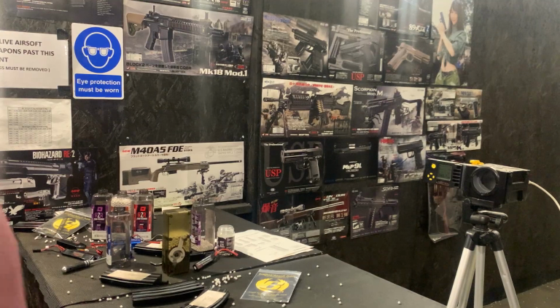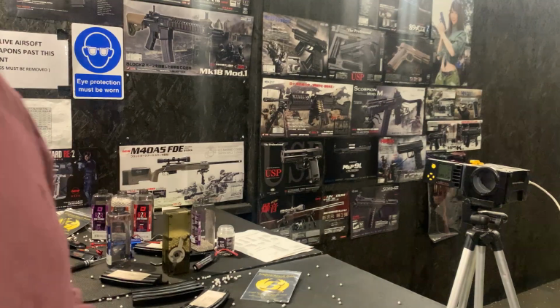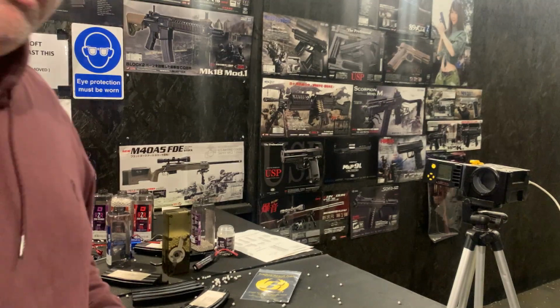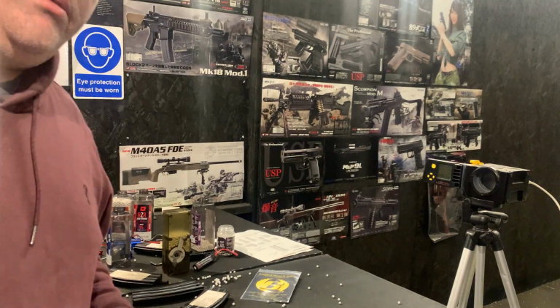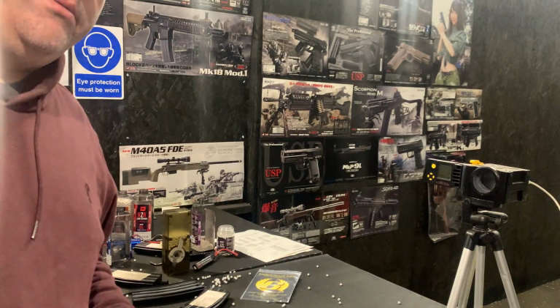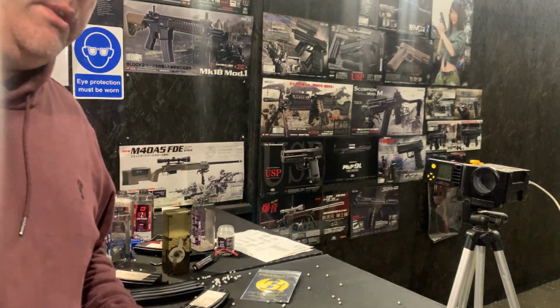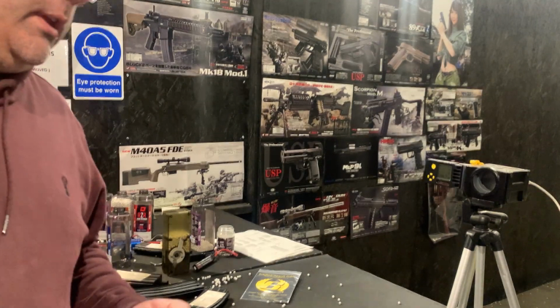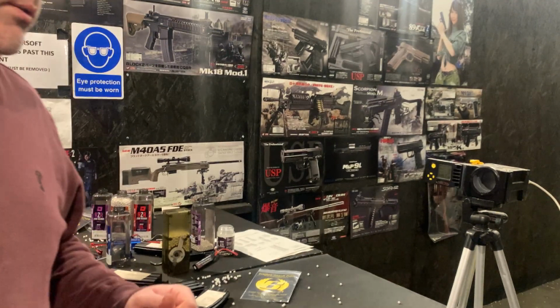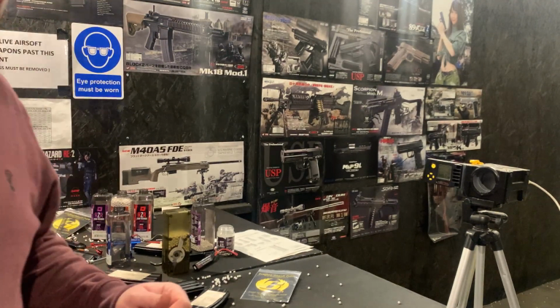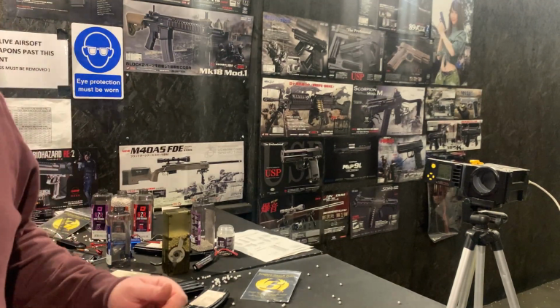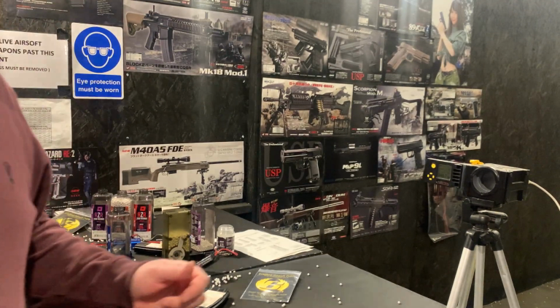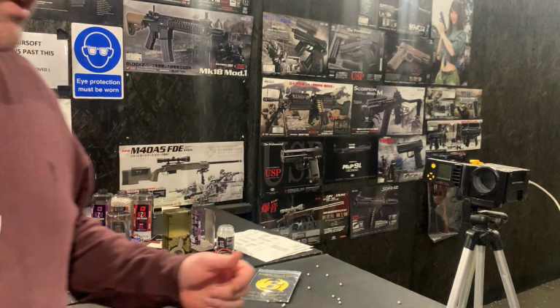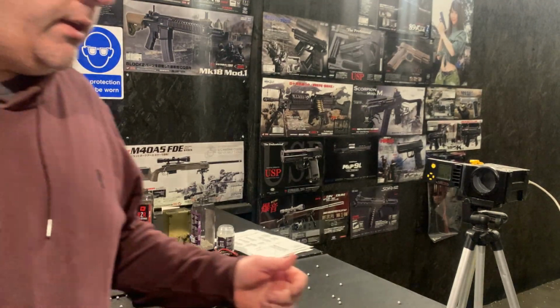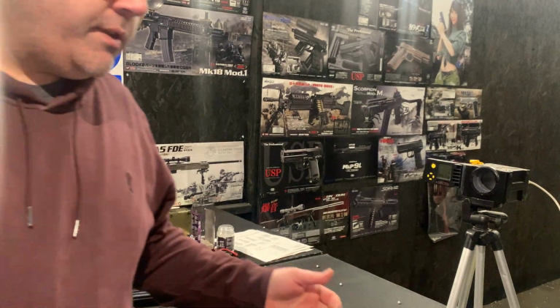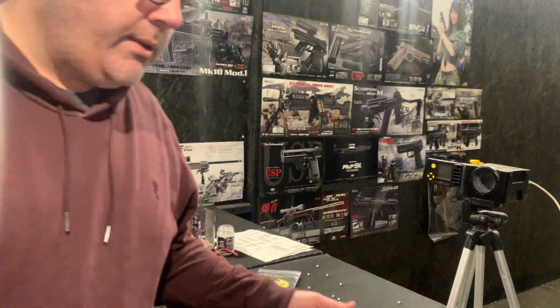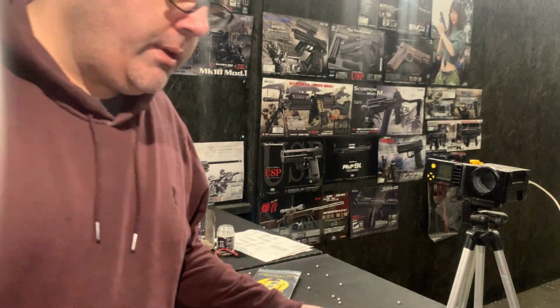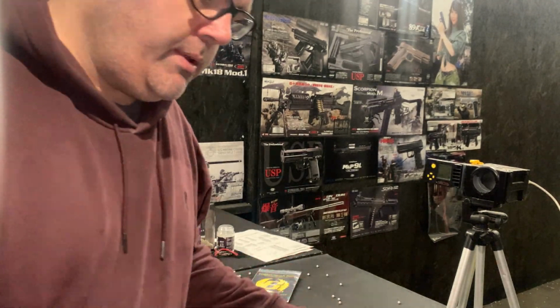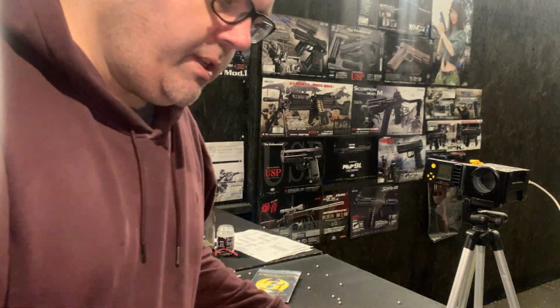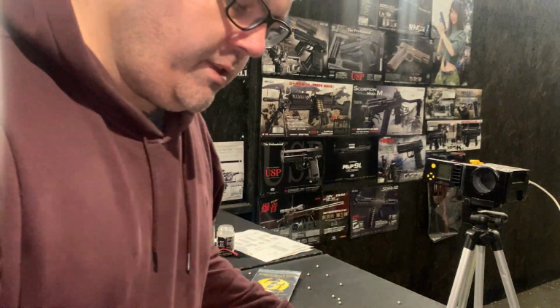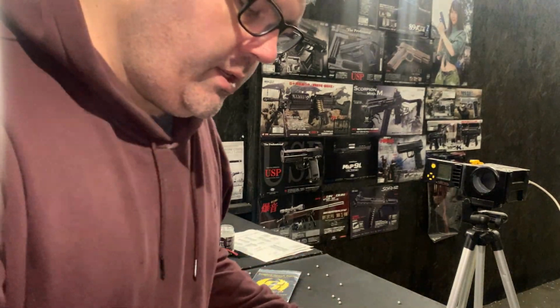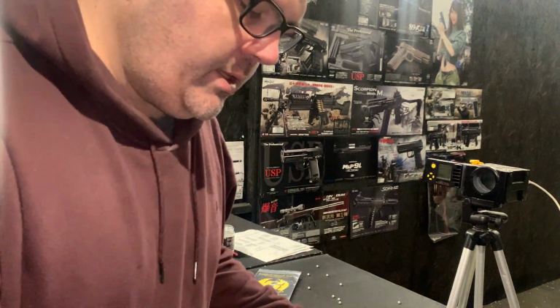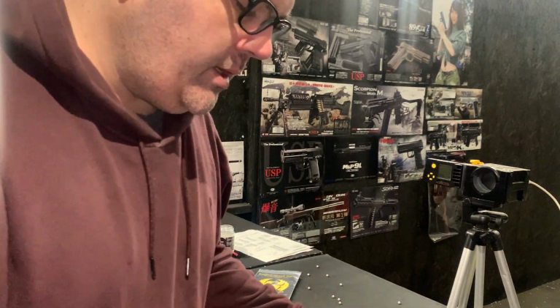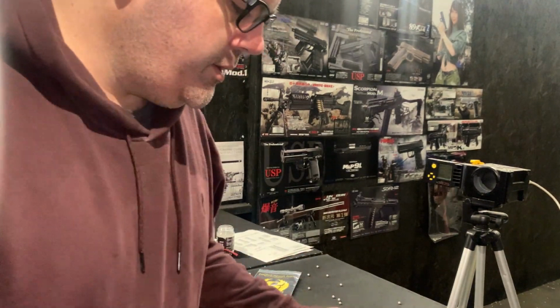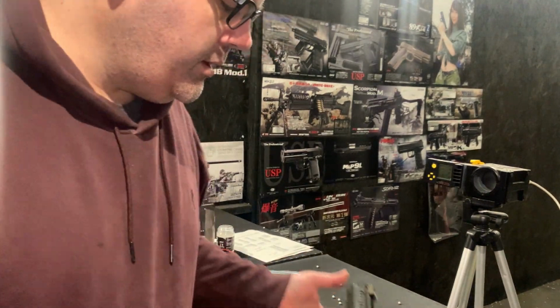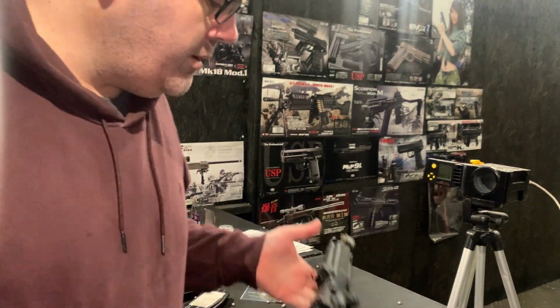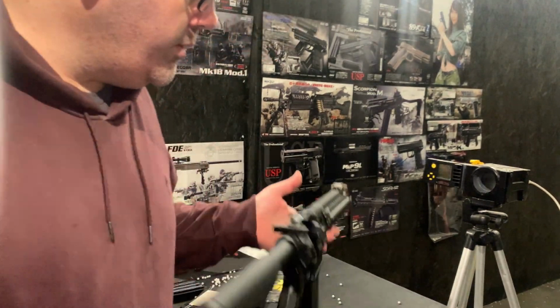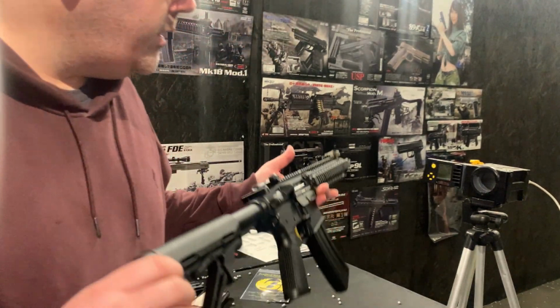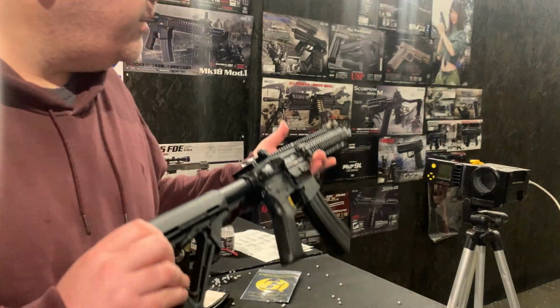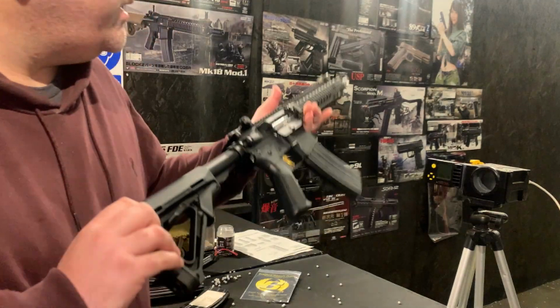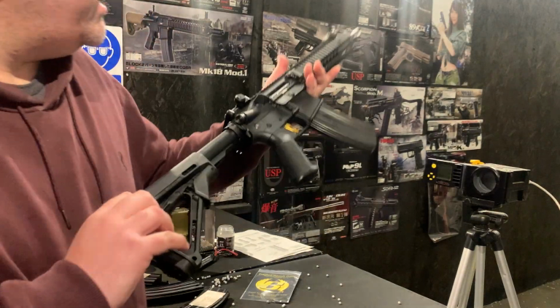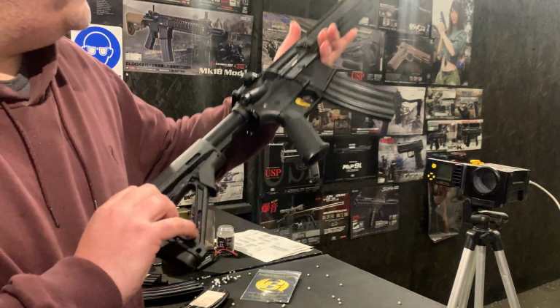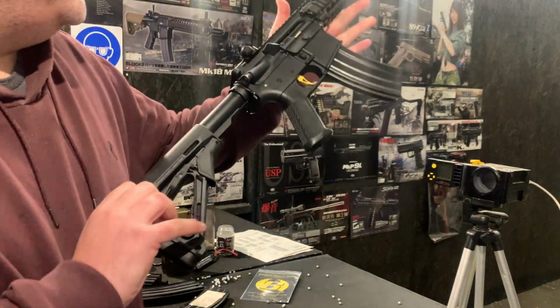Hello and welcome to another Eagle 6 test video. Today we're going to be testing this Tokimaru Mark 18.